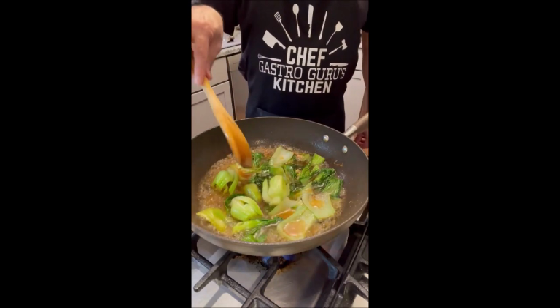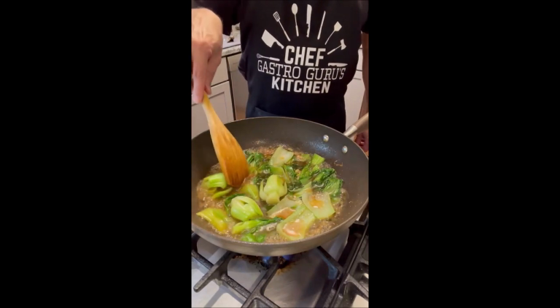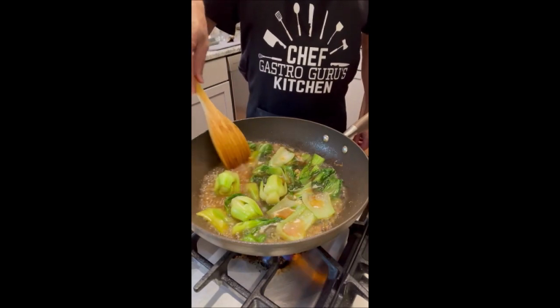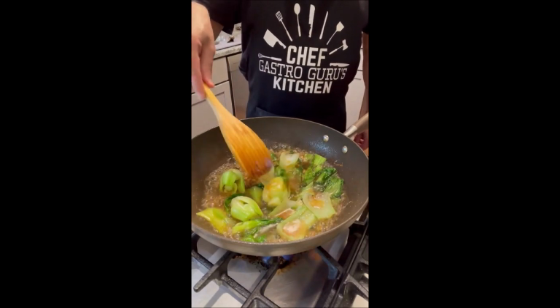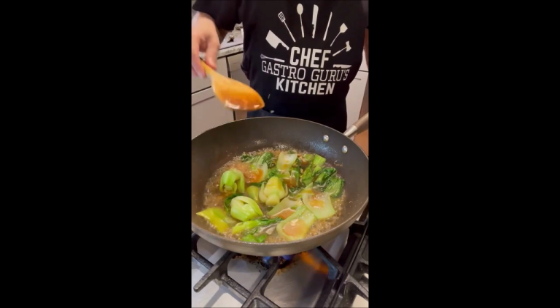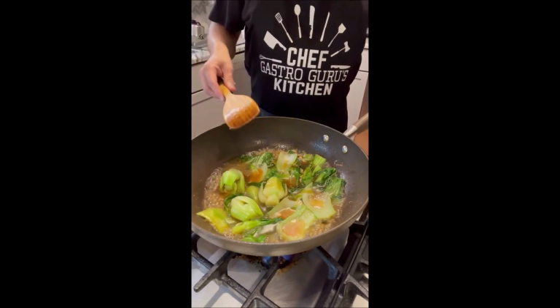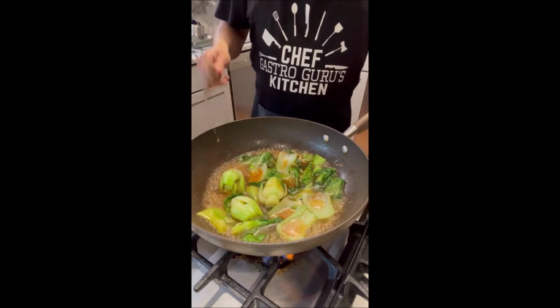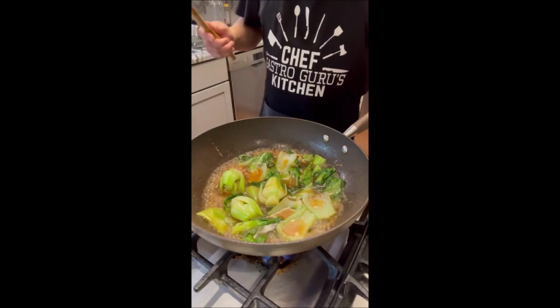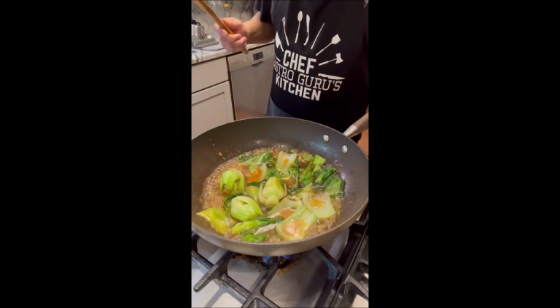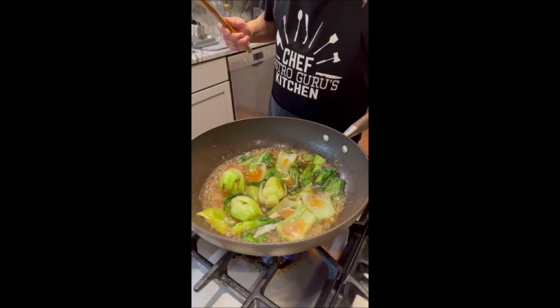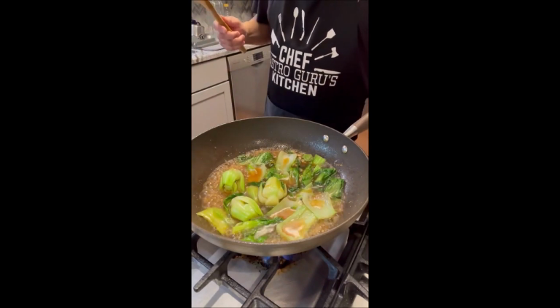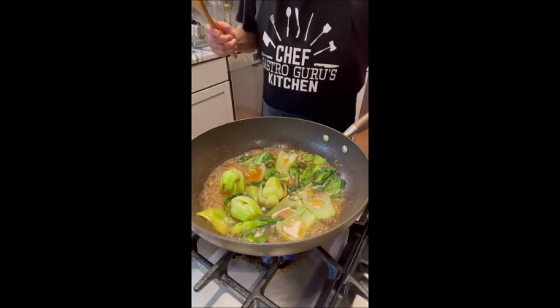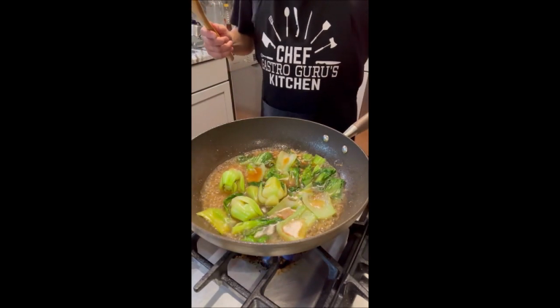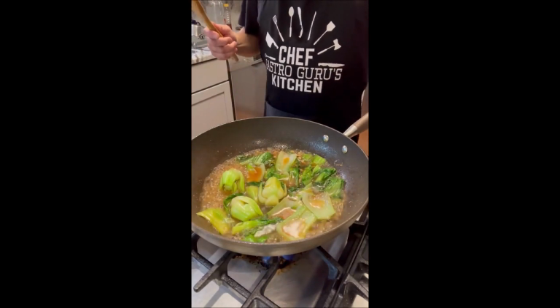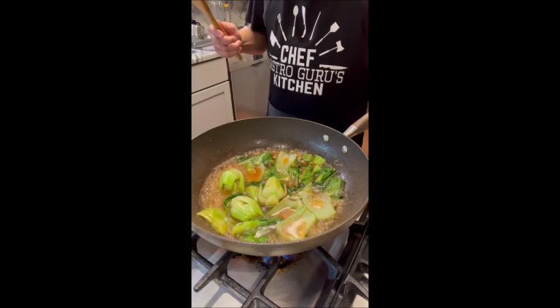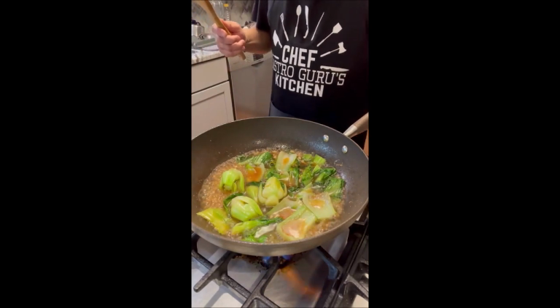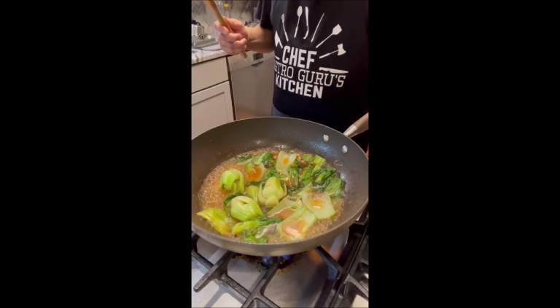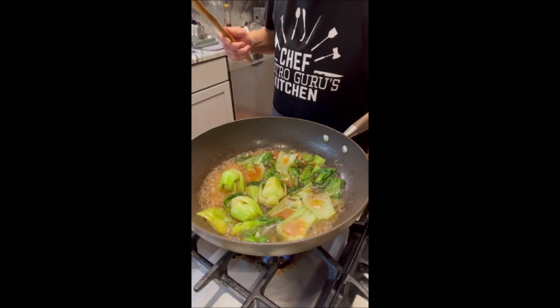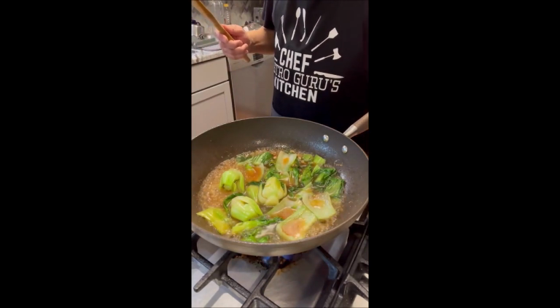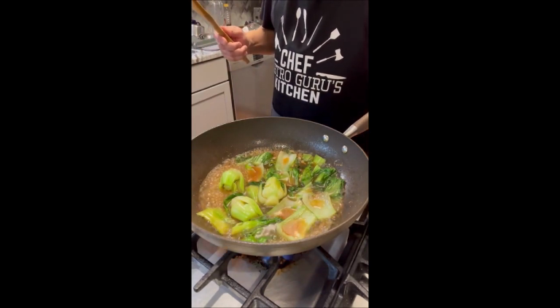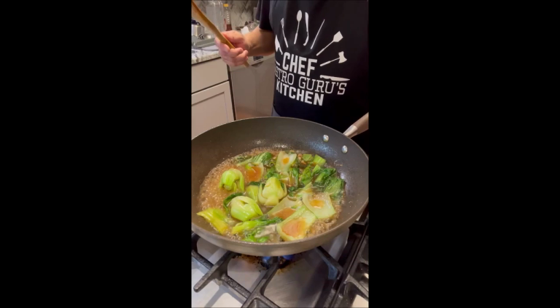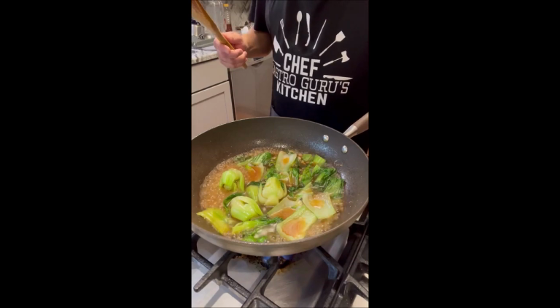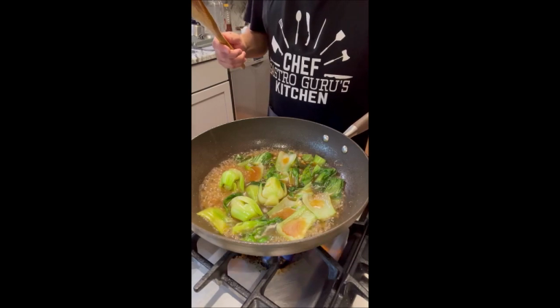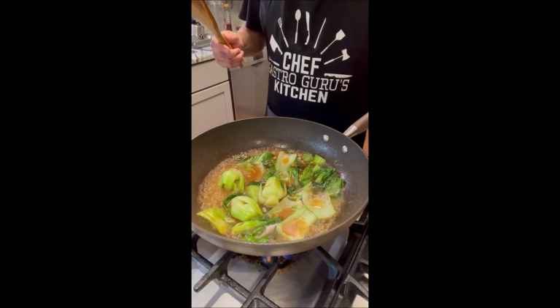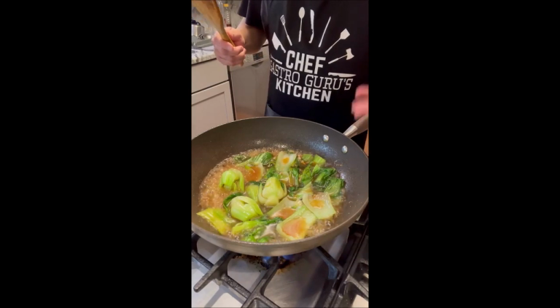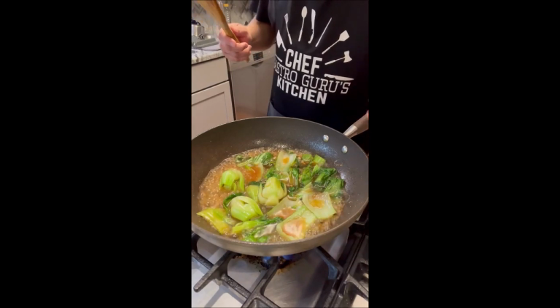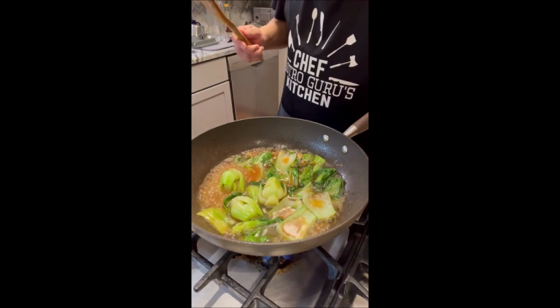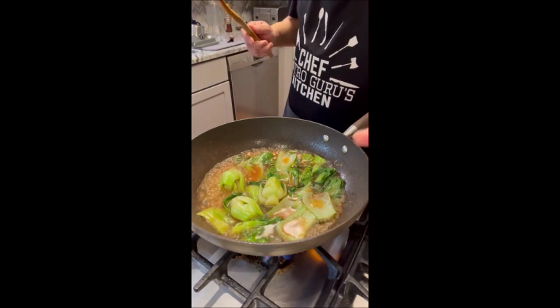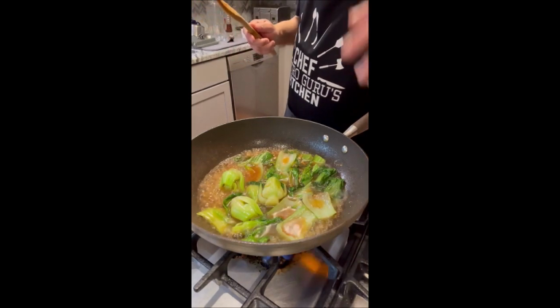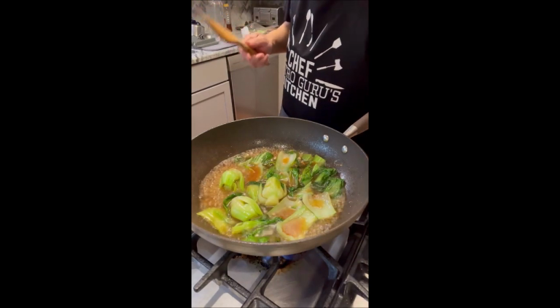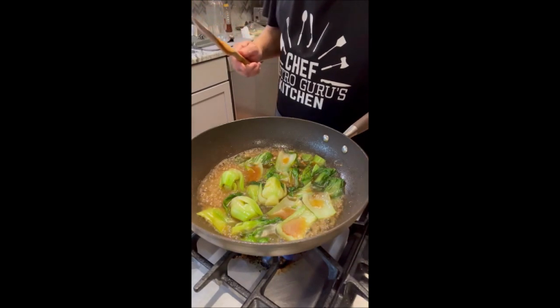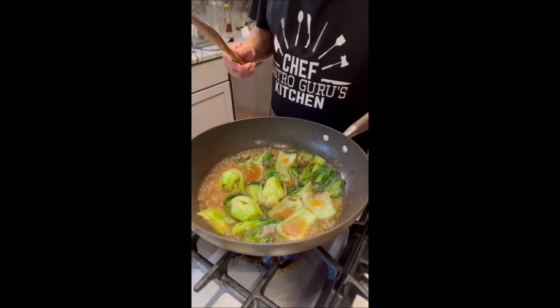Okay, there you have it — spicy bok choy!